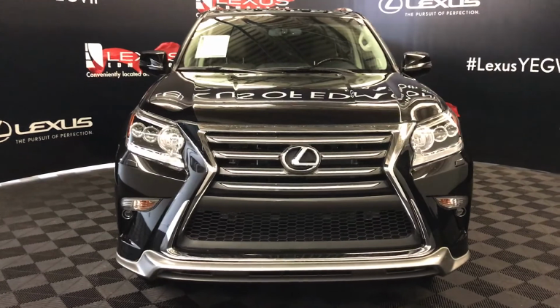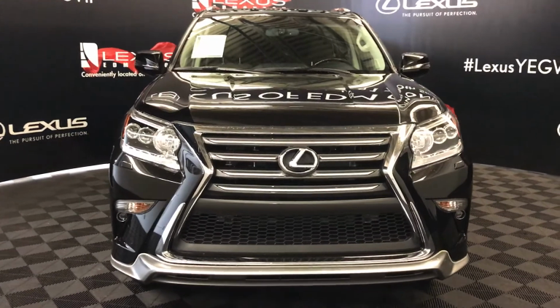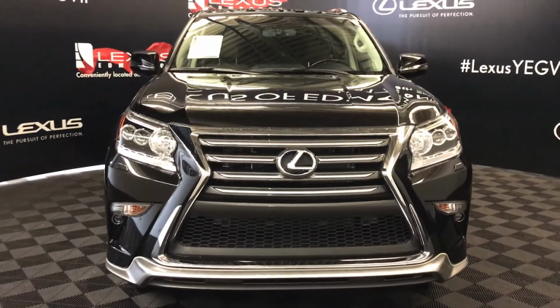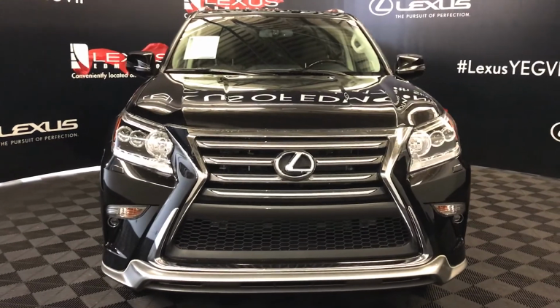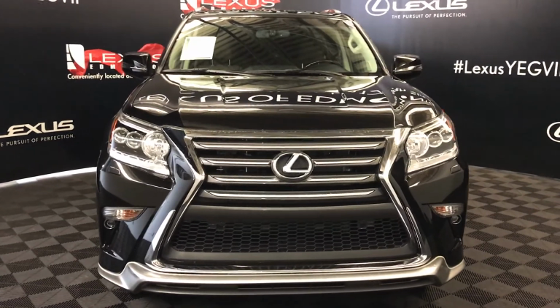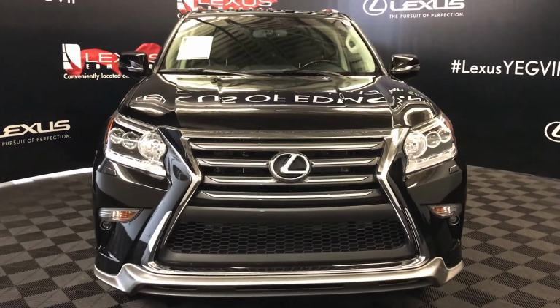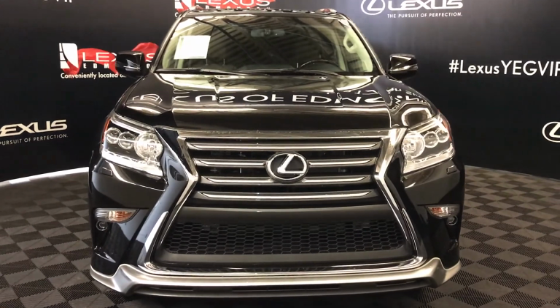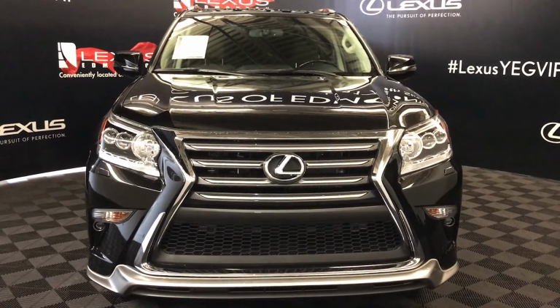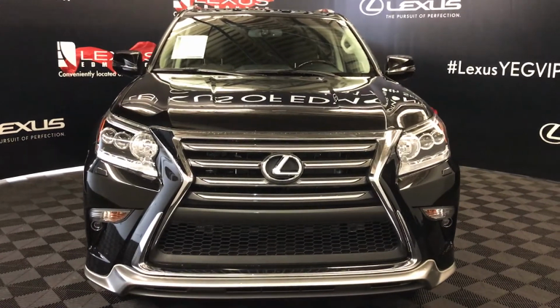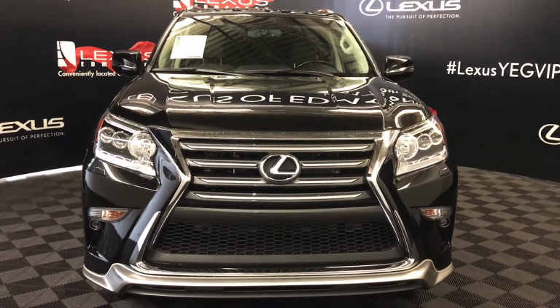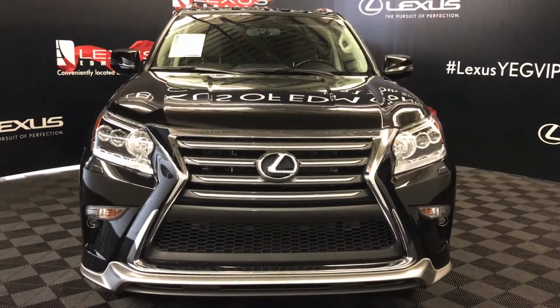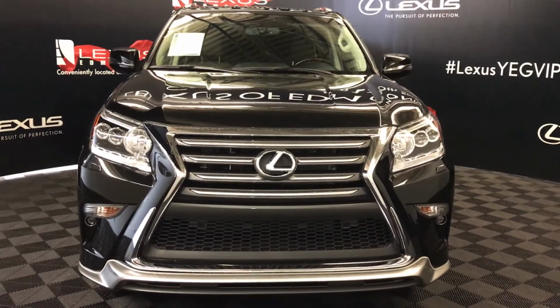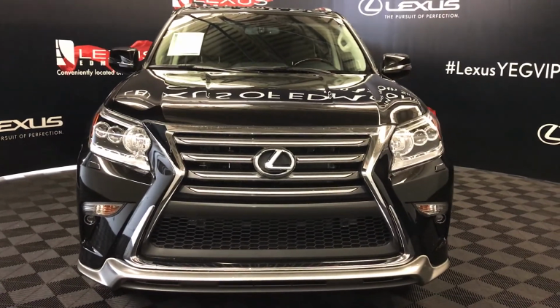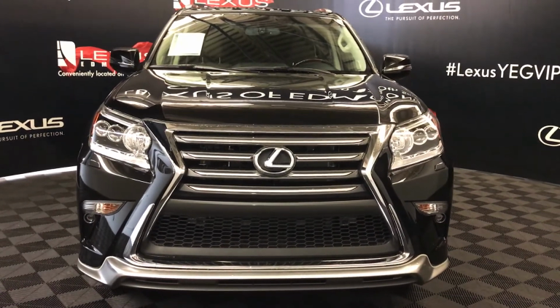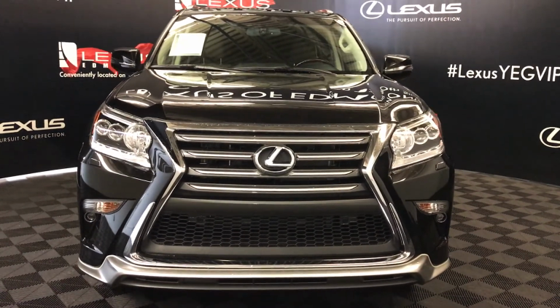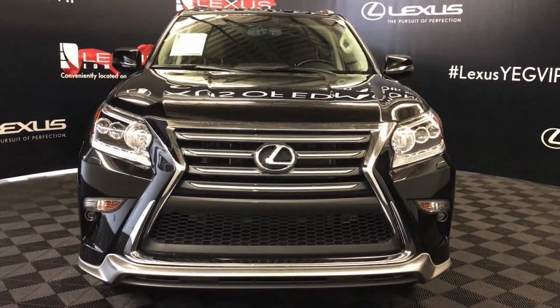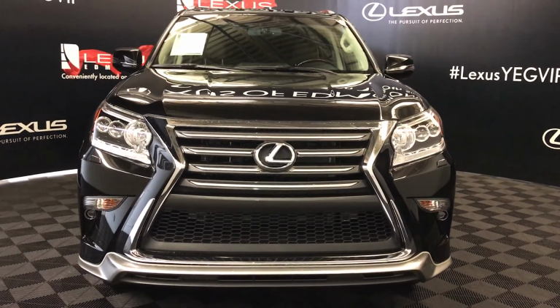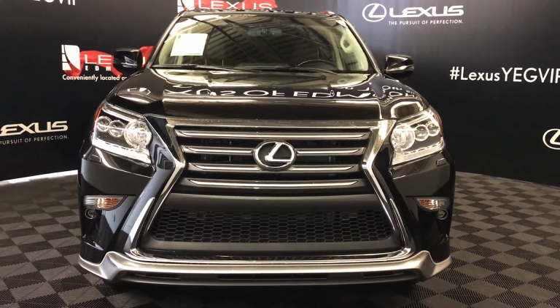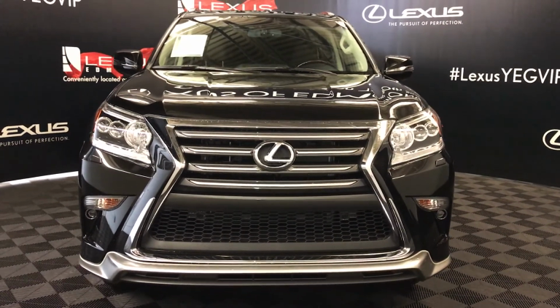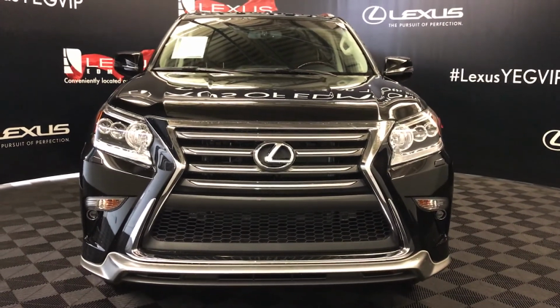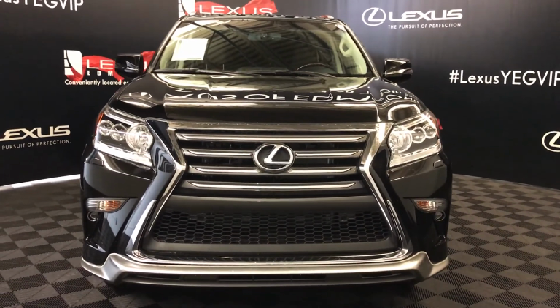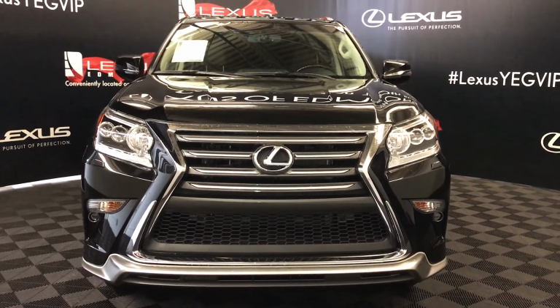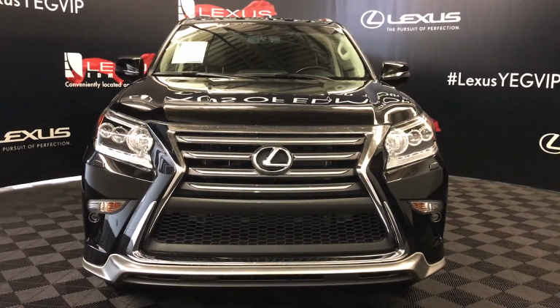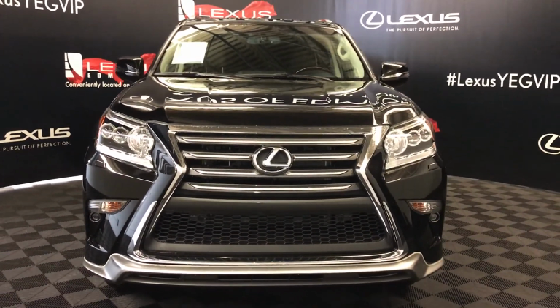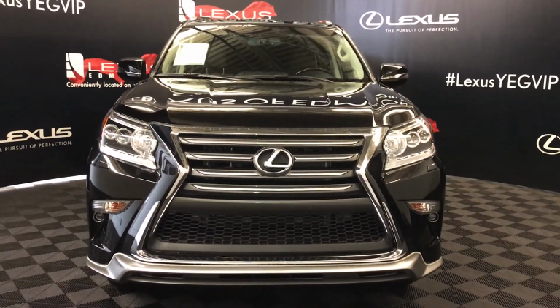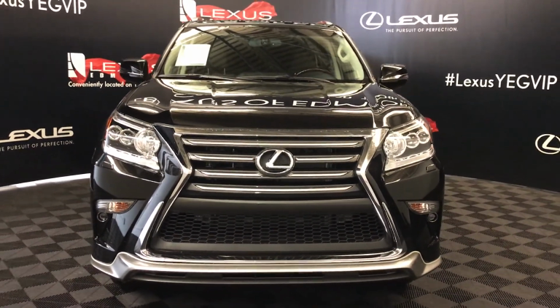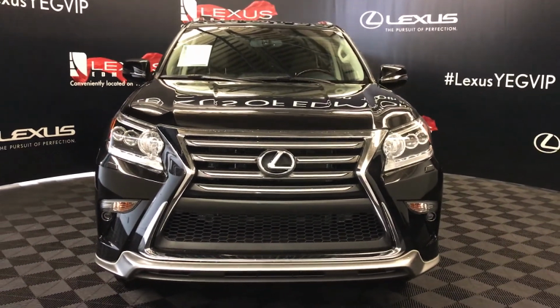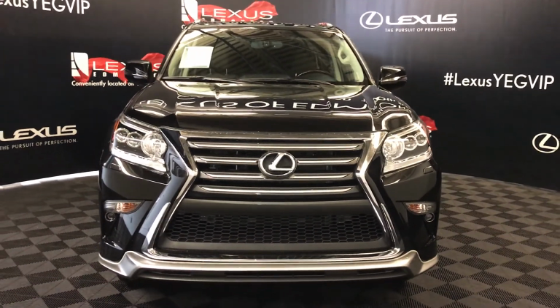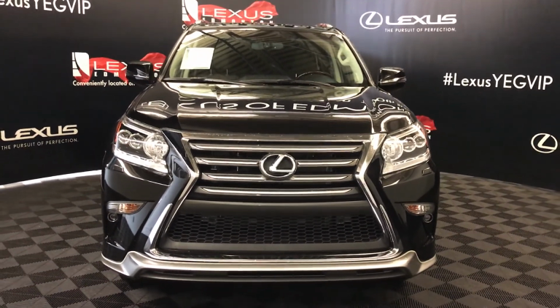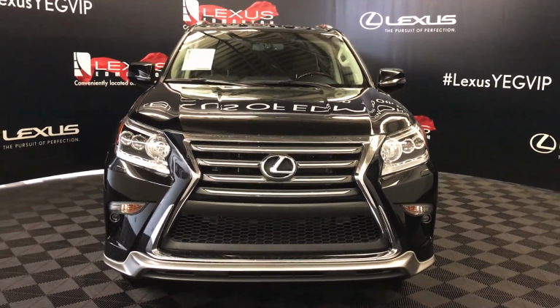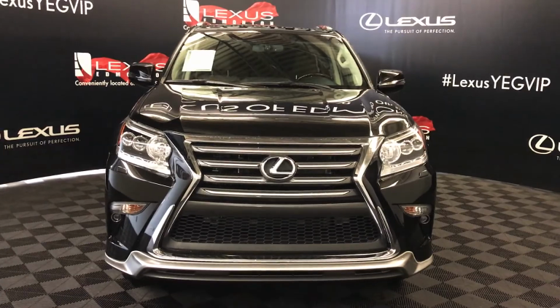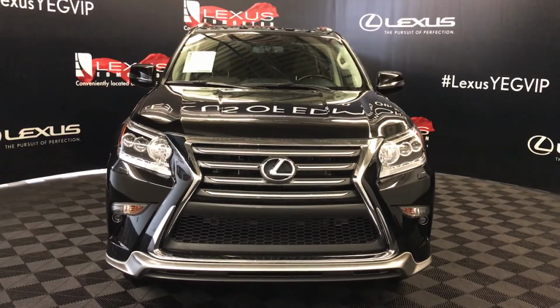So come on down to Lexus of Edmonton and check out all the new 2018 GXs.